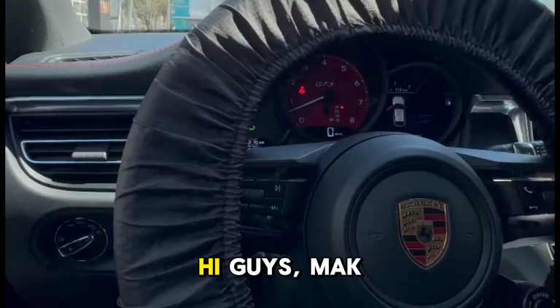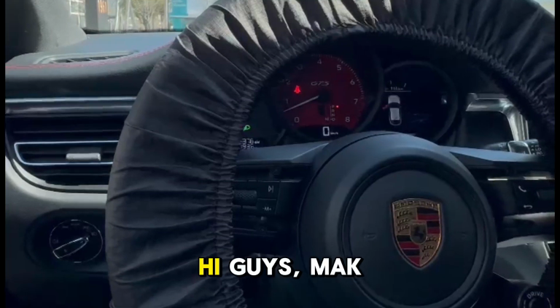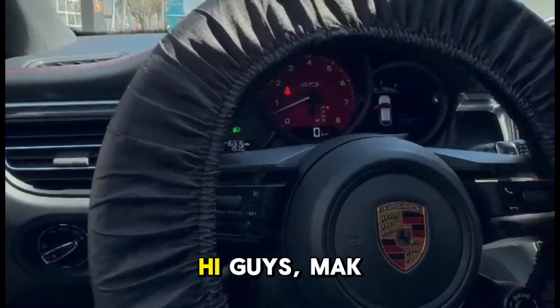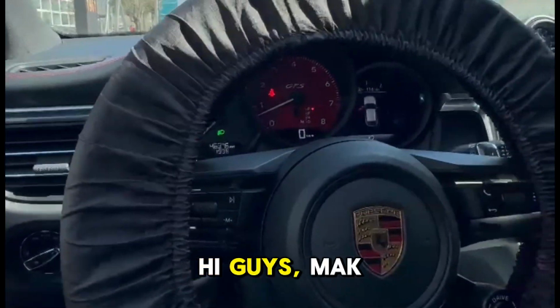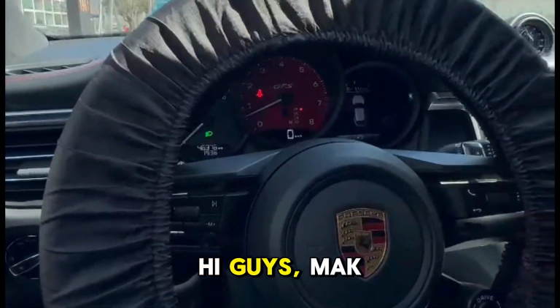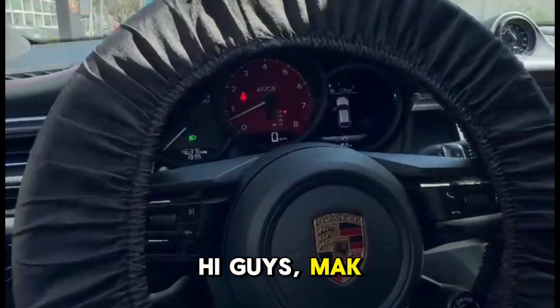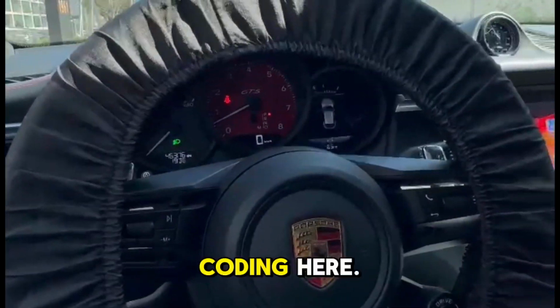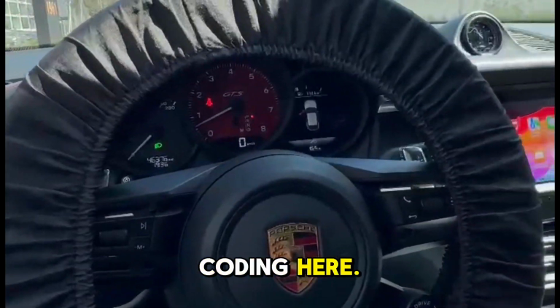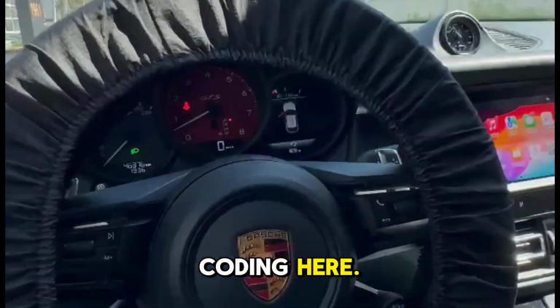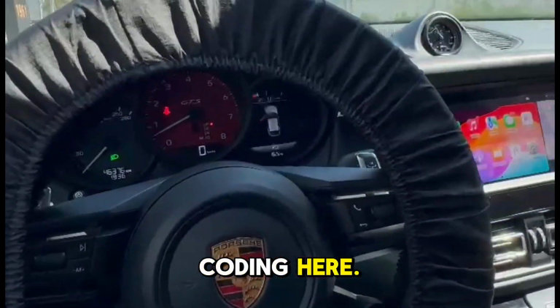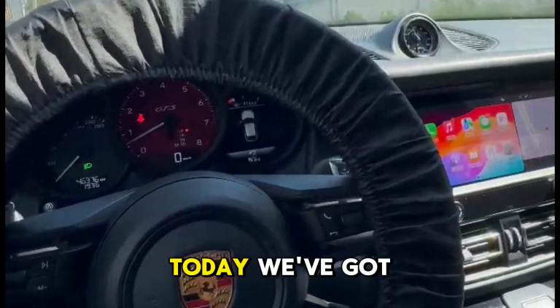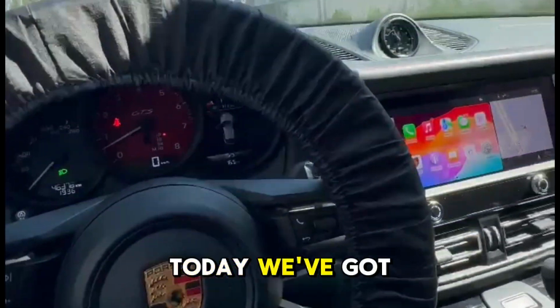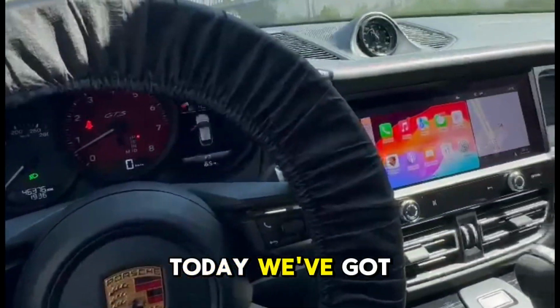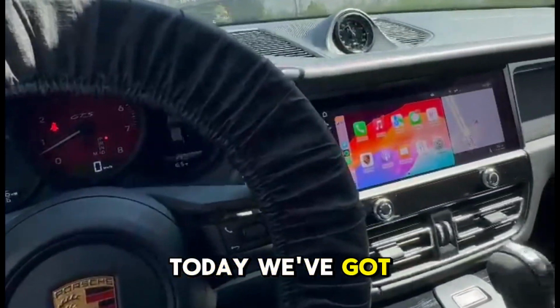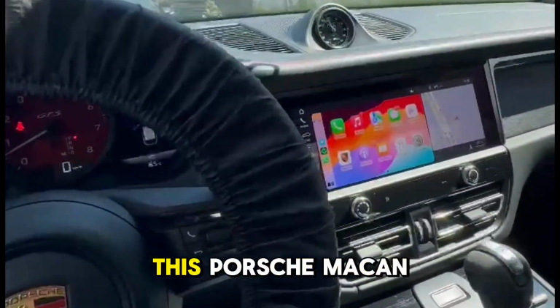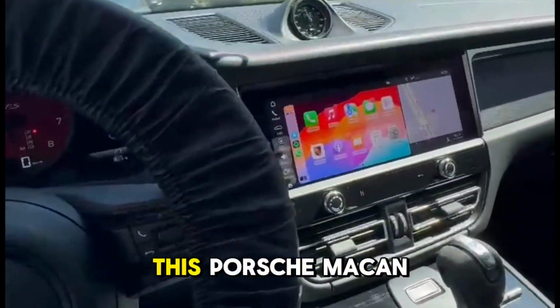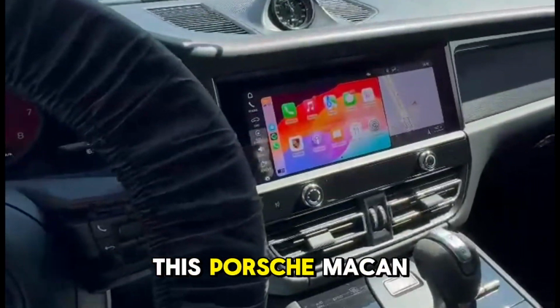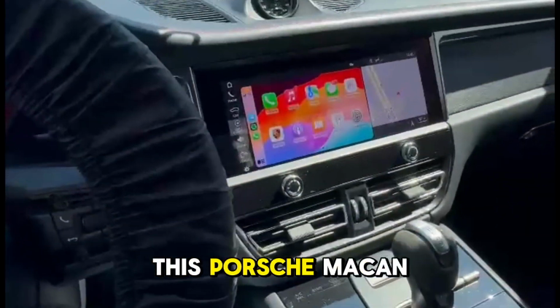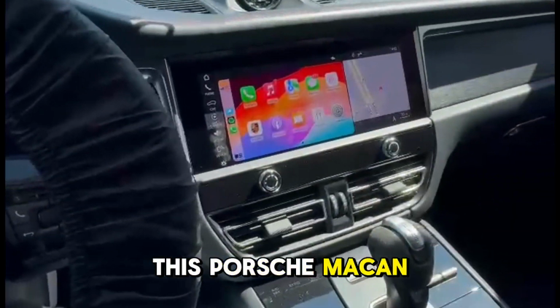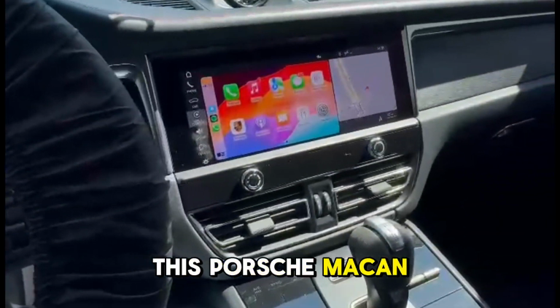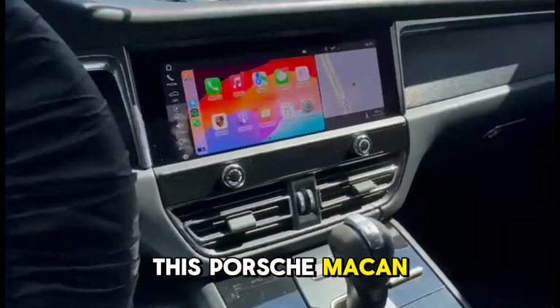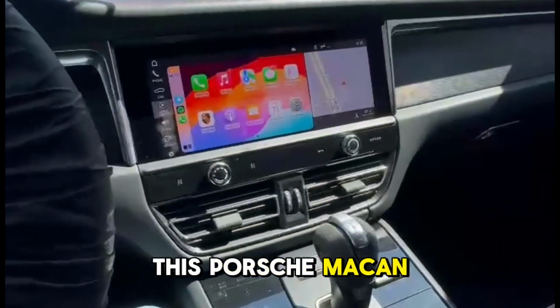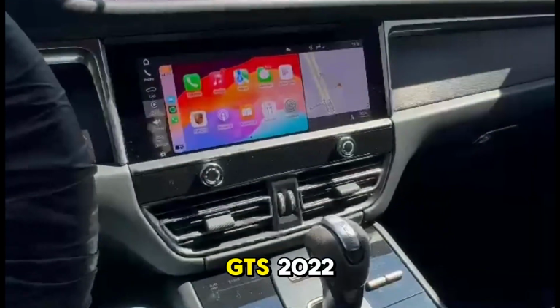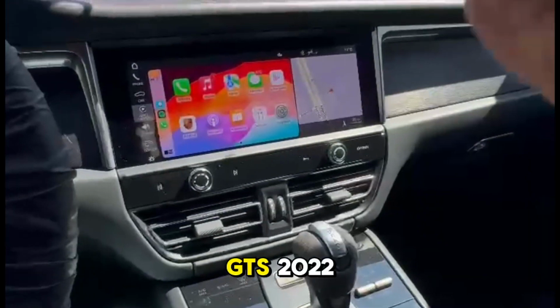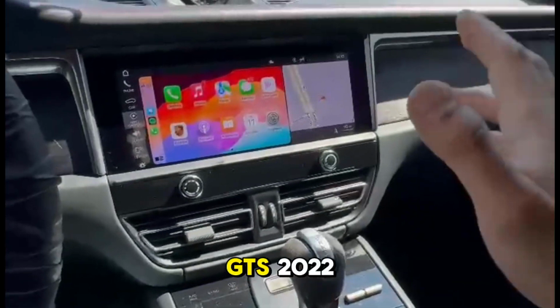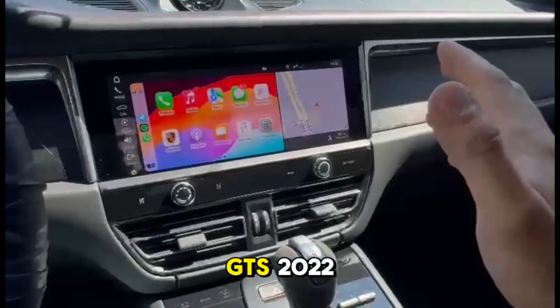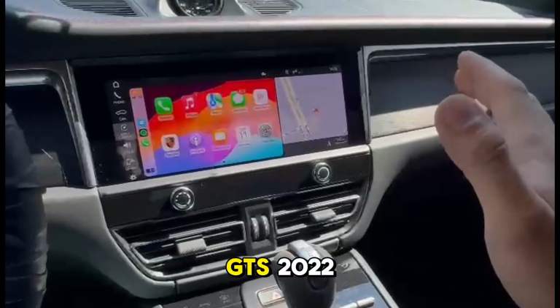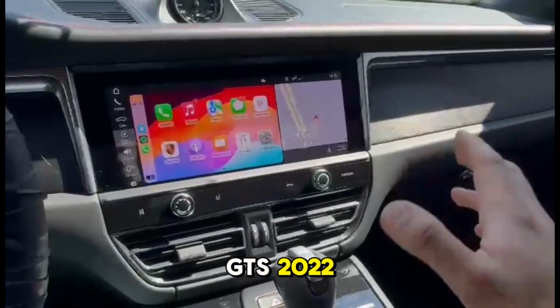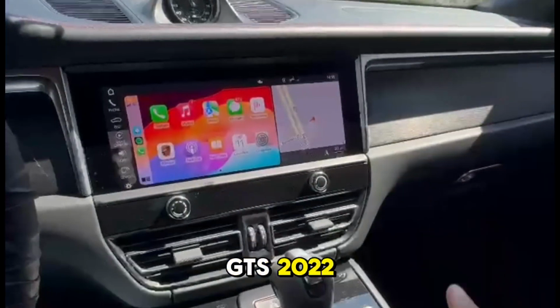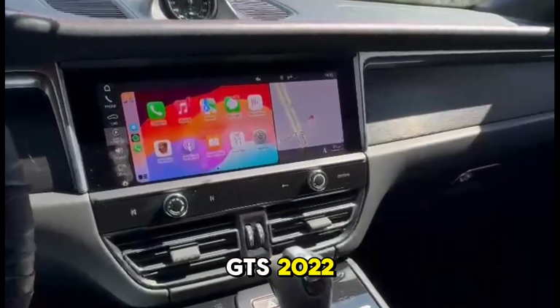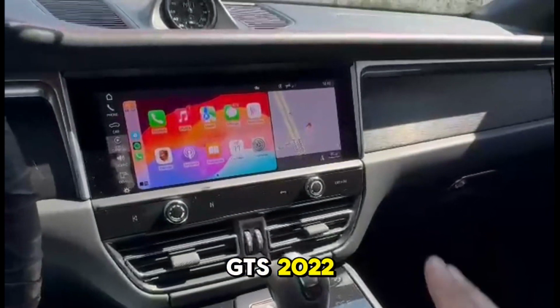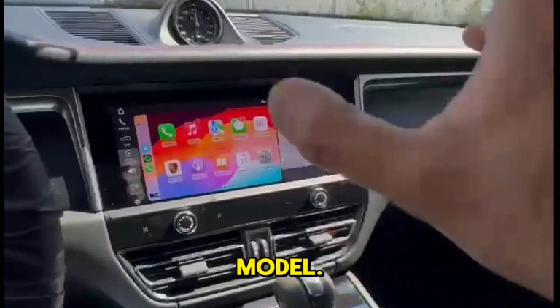Hi guys, Matt Conning here. Today we've got this Porsche Macan GTS 2022 model.